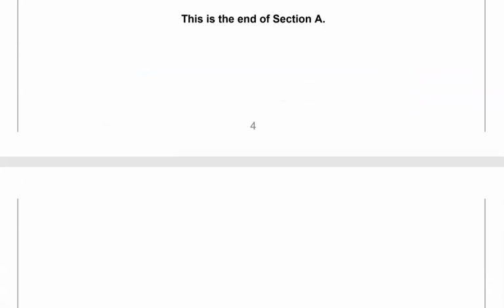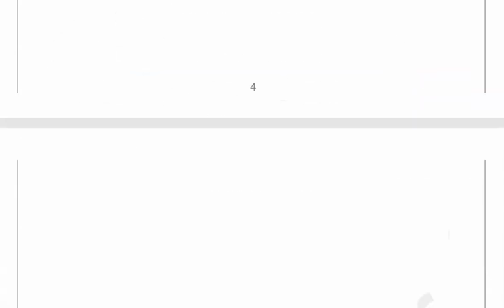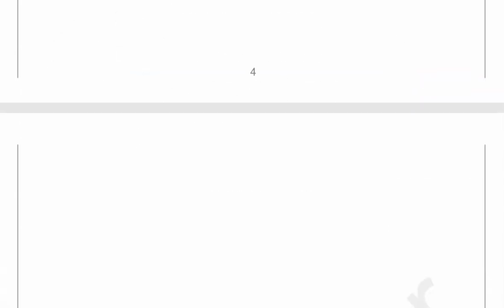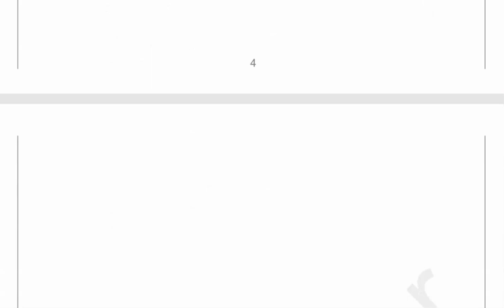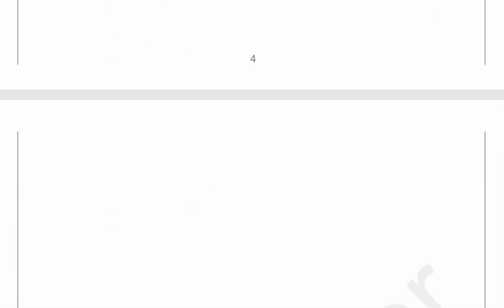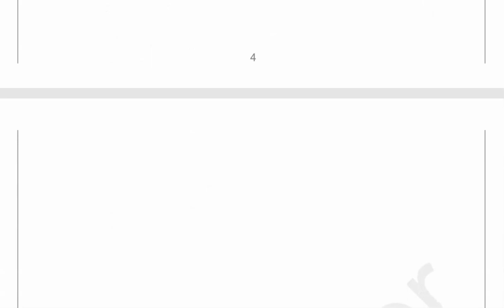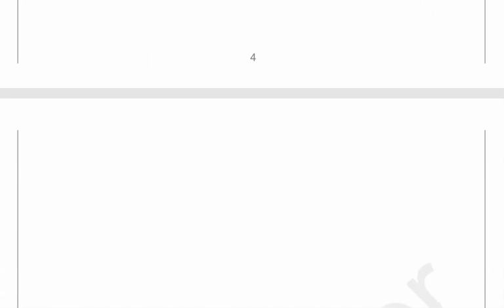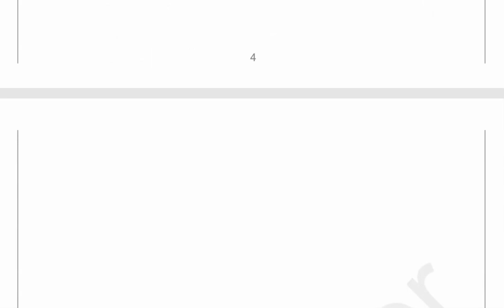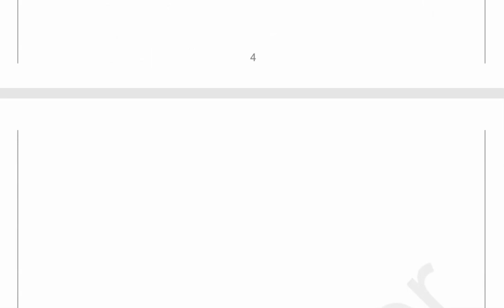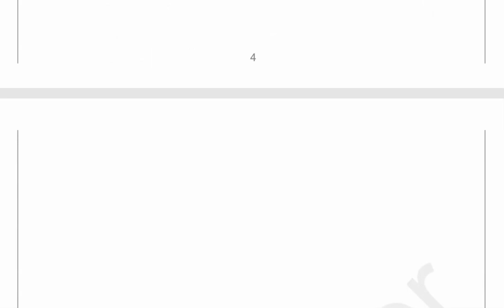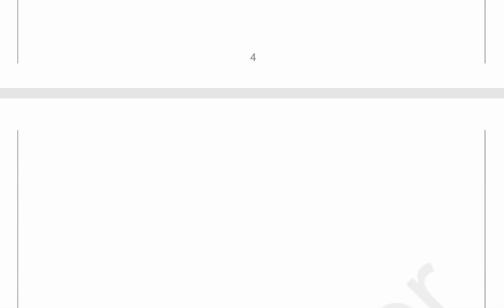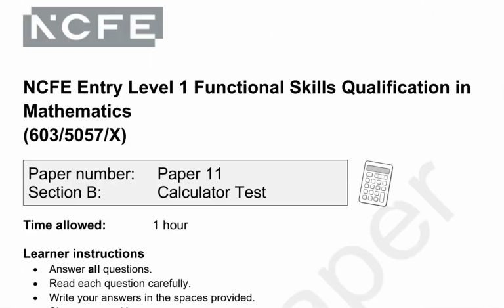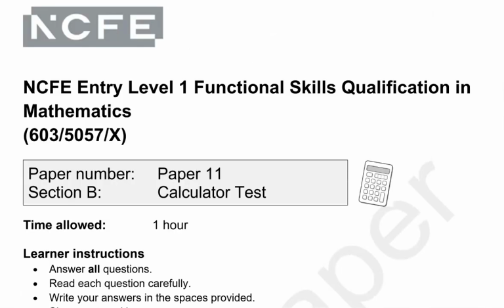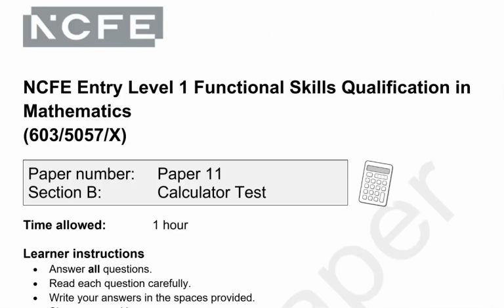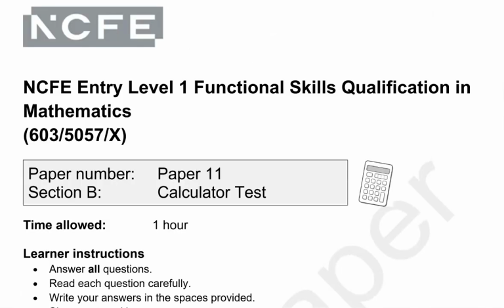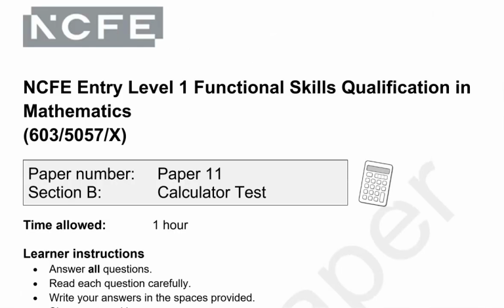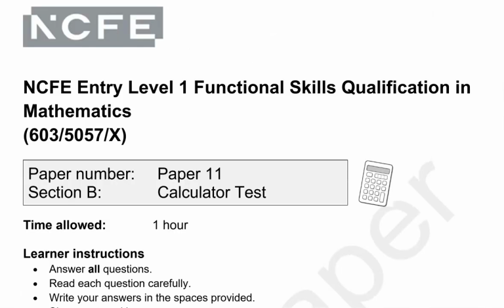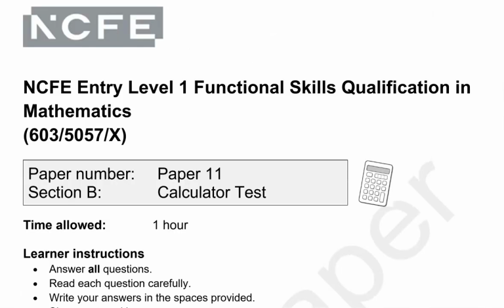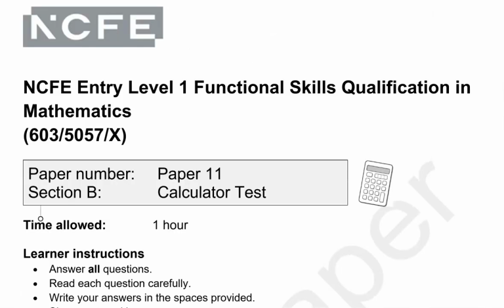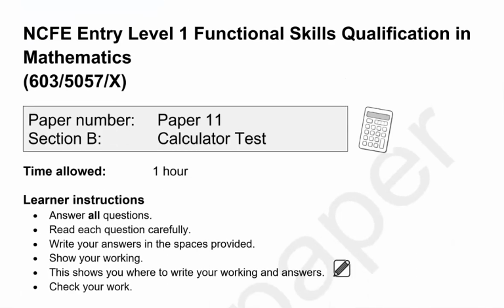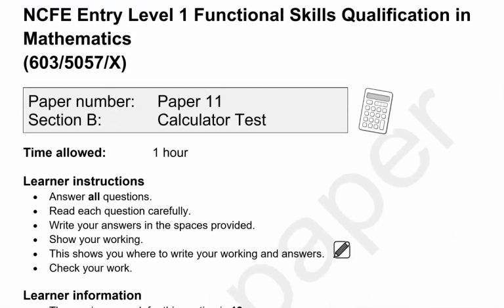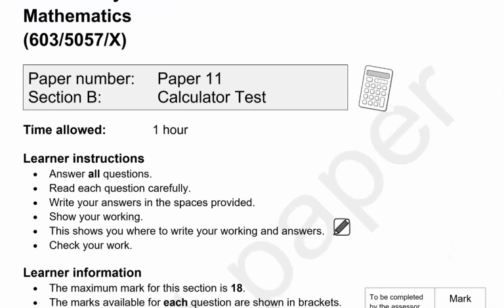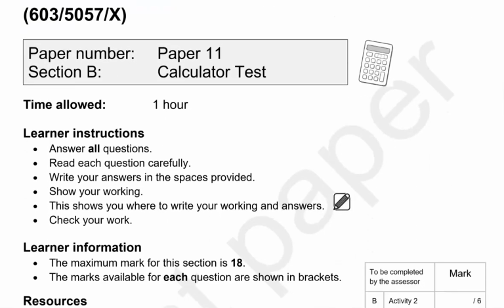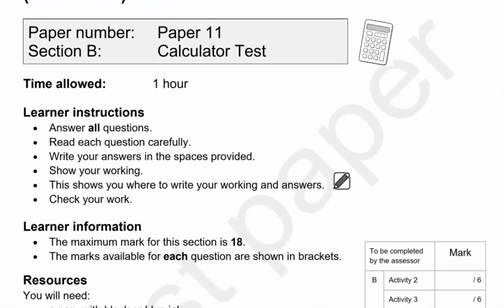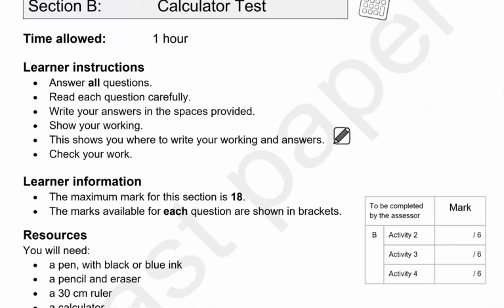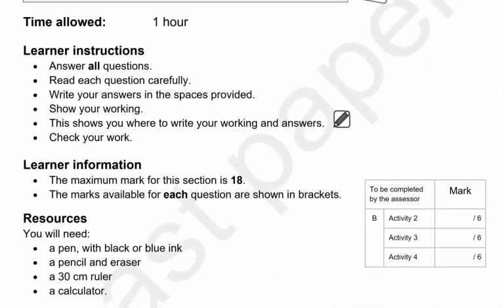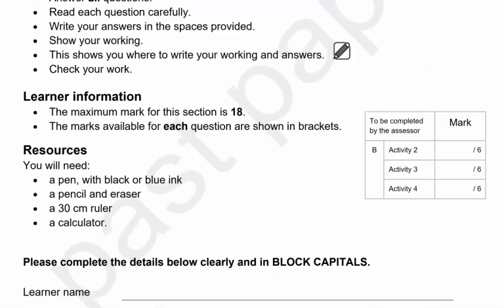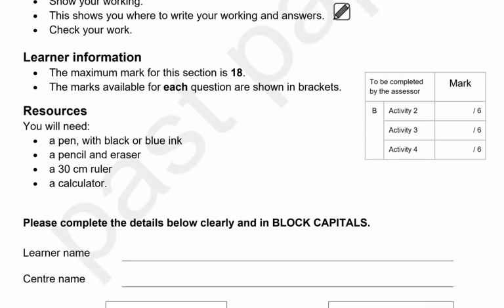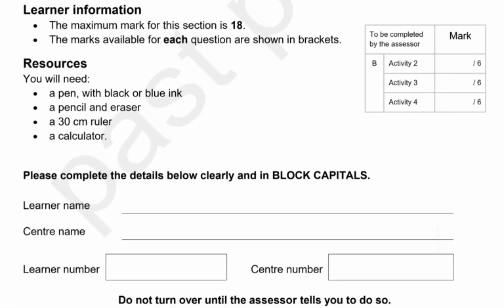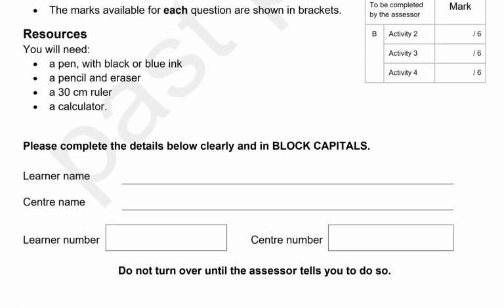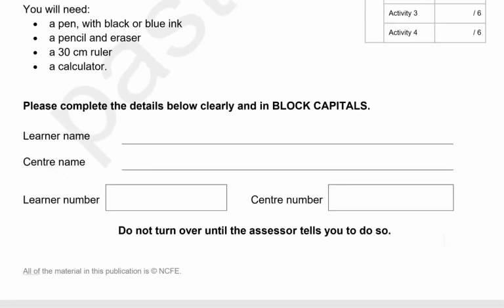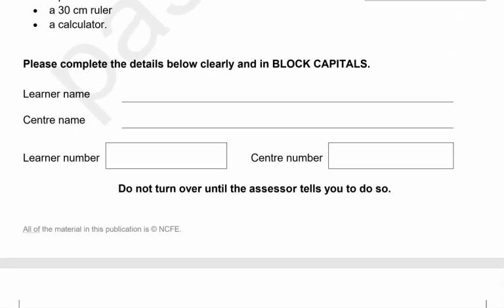This is the end of the first part. This is now the second part of the paper. You can use a calculator from now on.